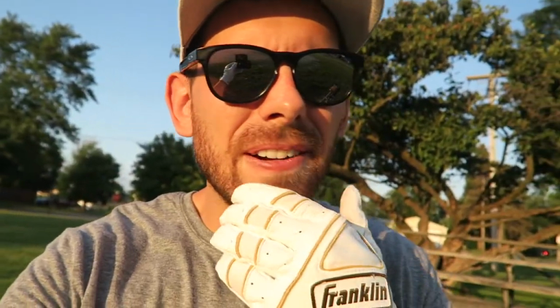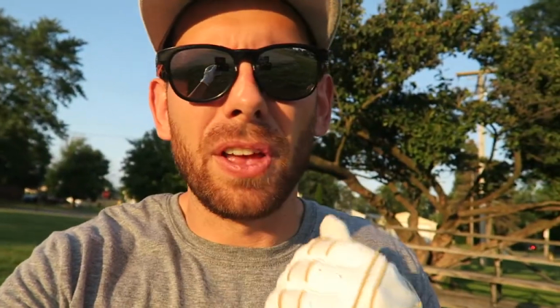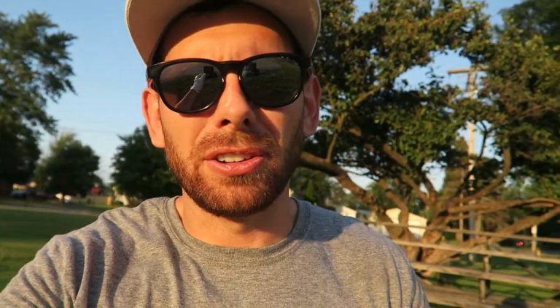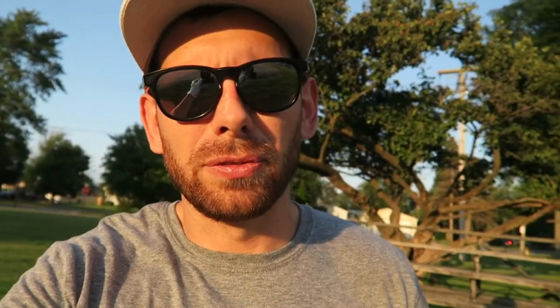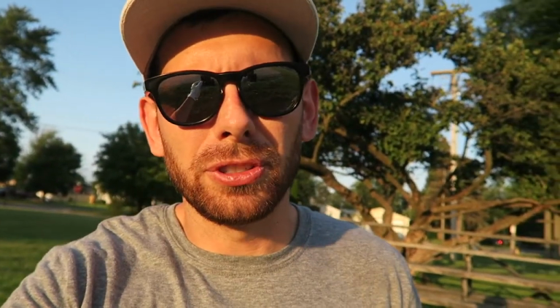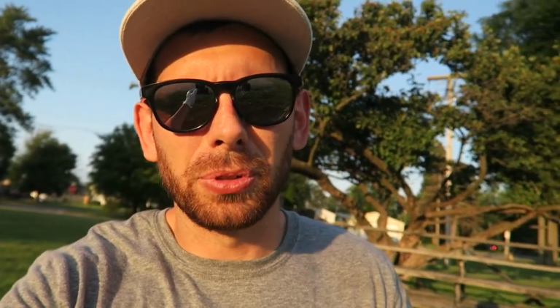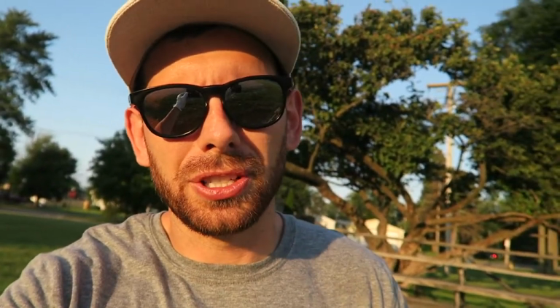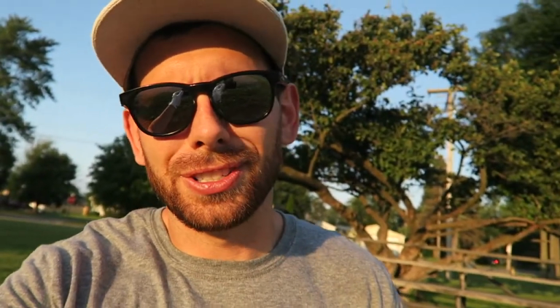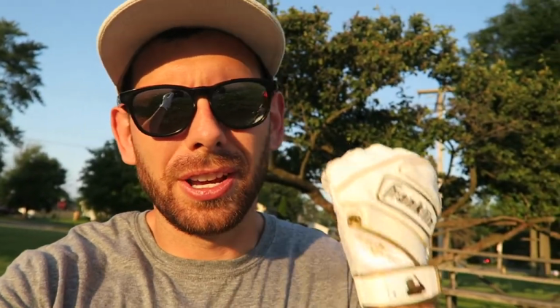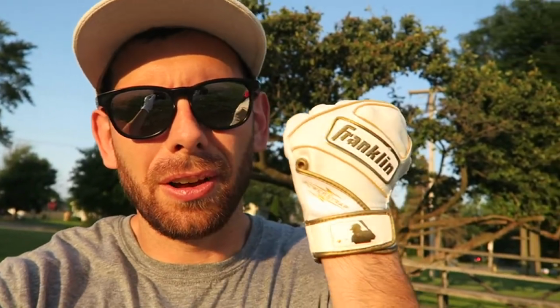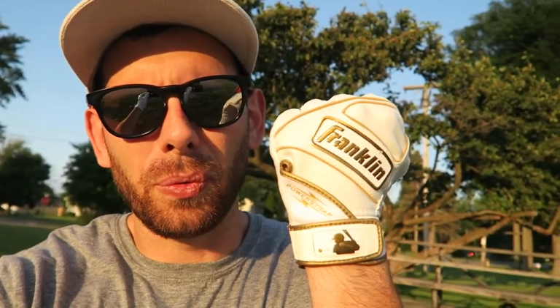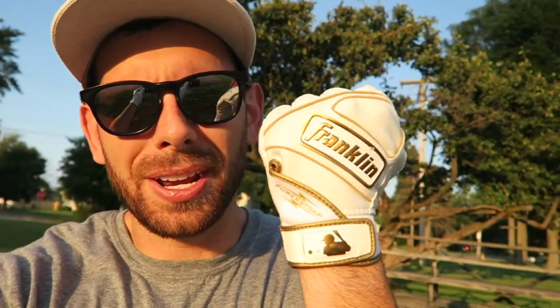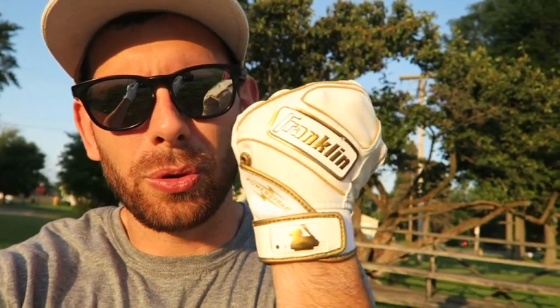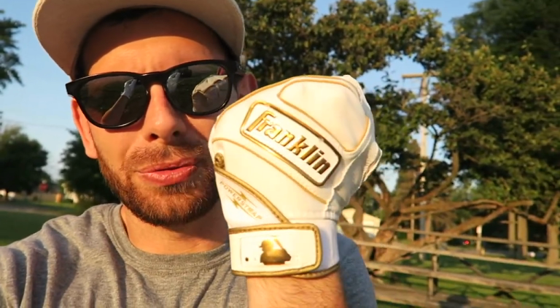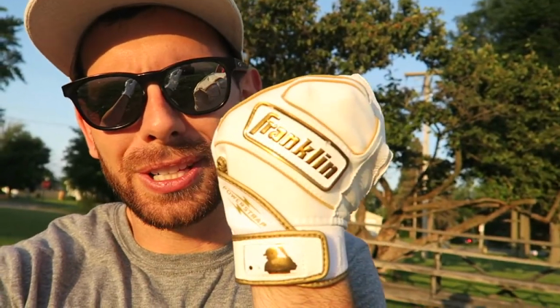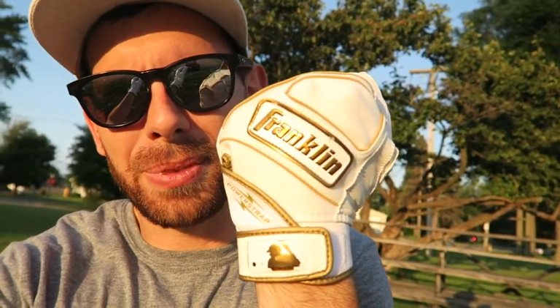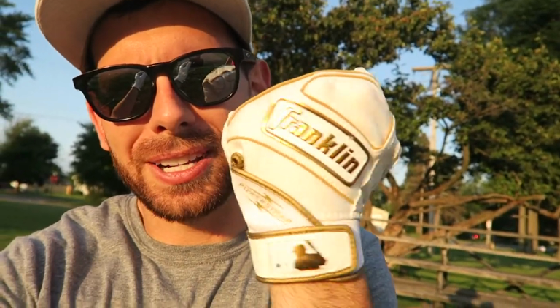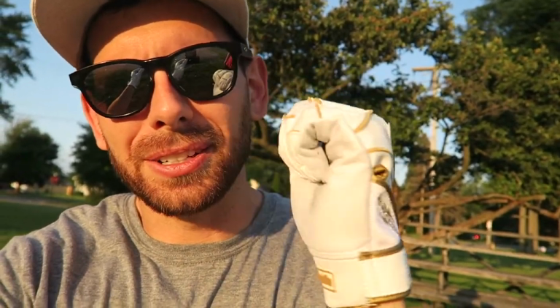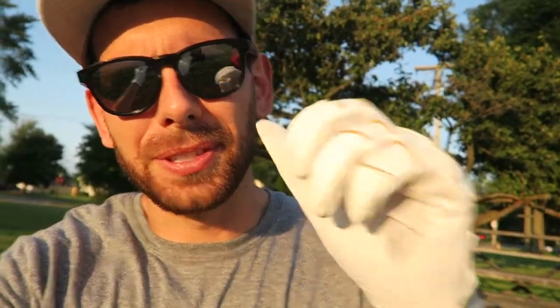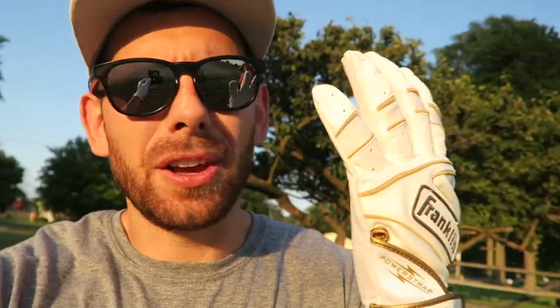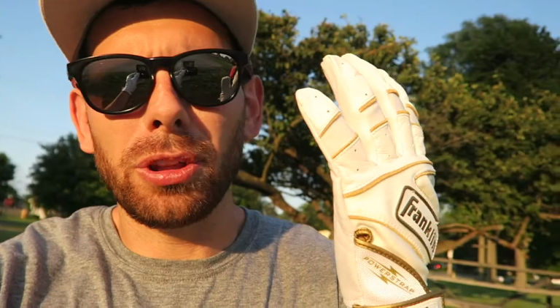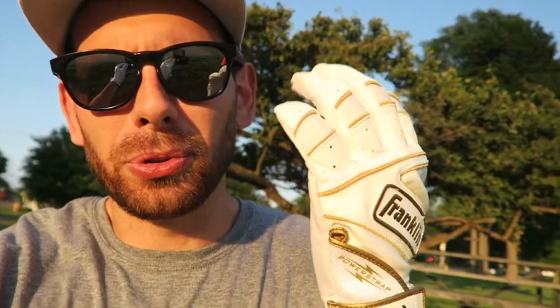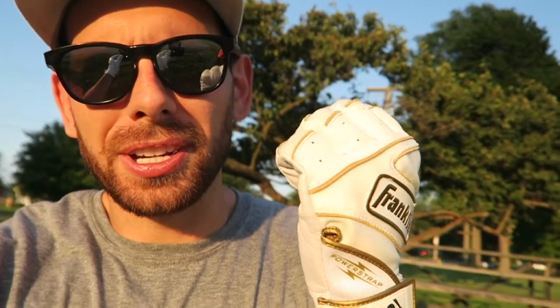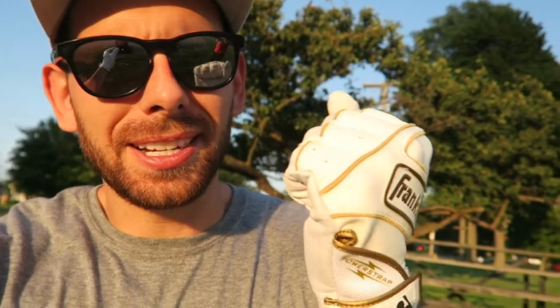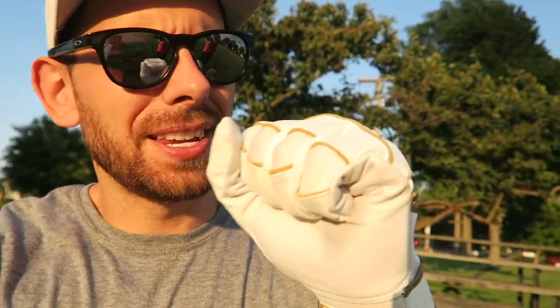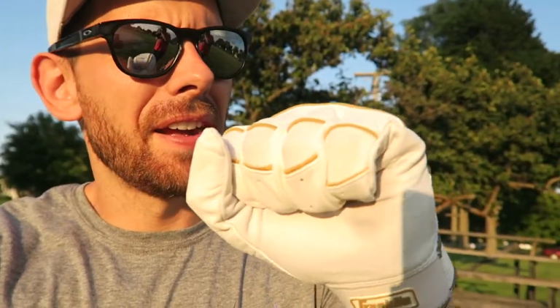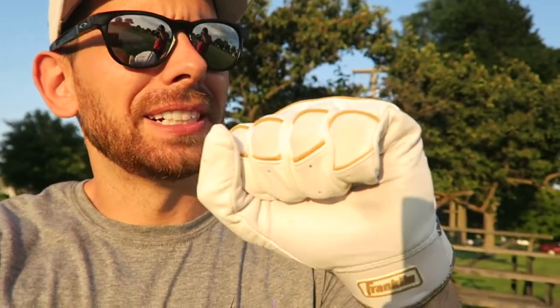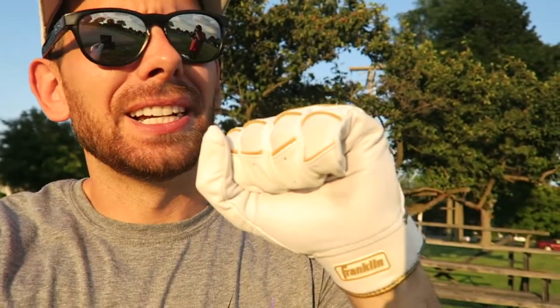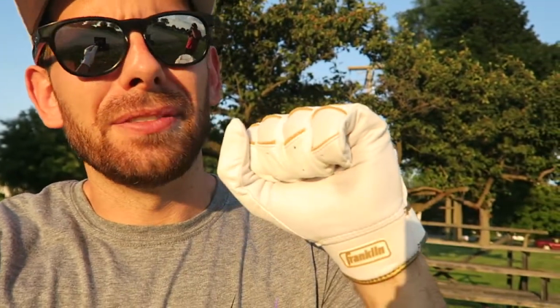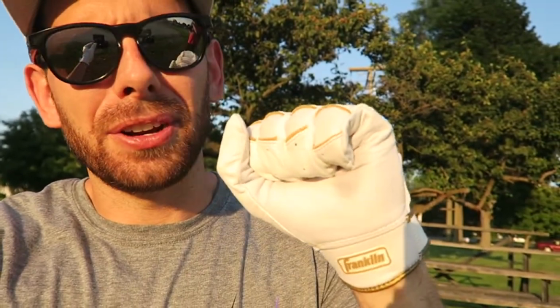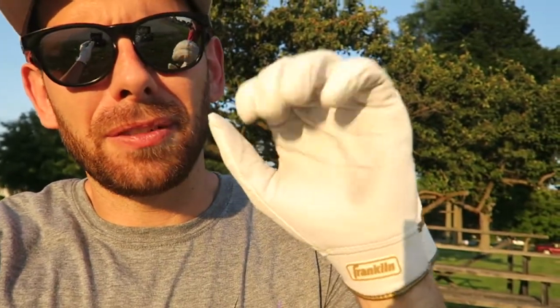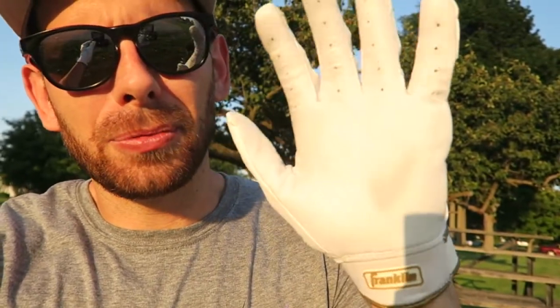Alright, so first impressions of the white and gold Franklin batting gloves — they hold up really nice, very comfortable.